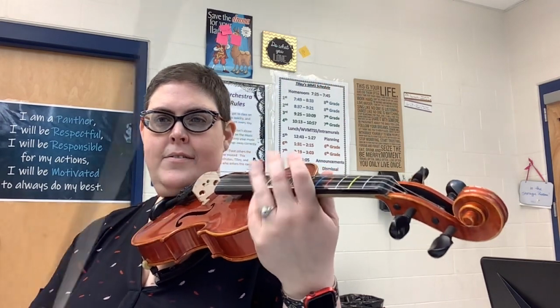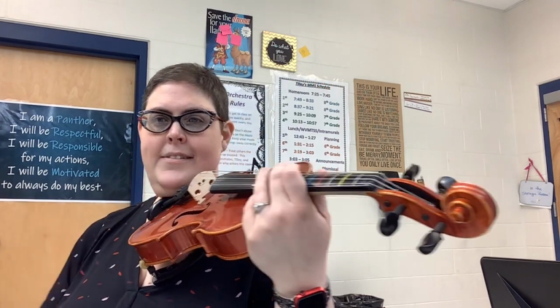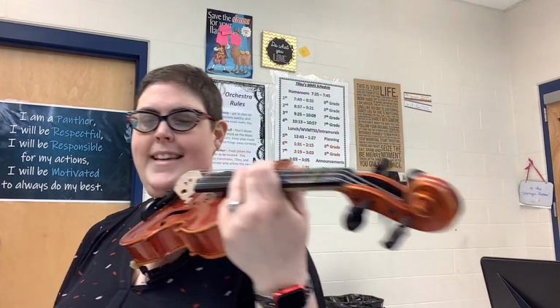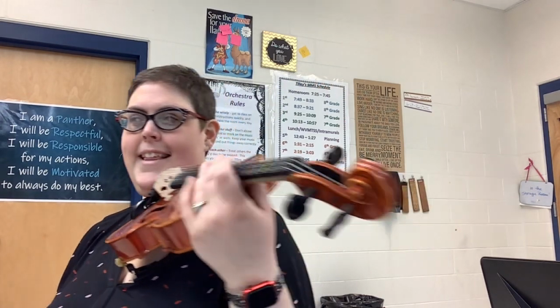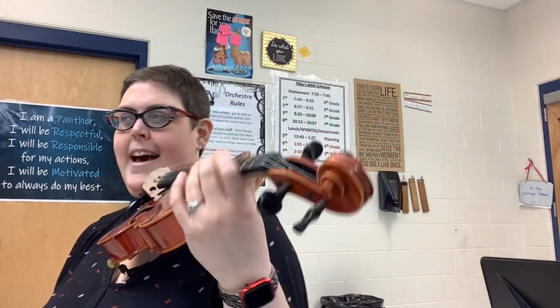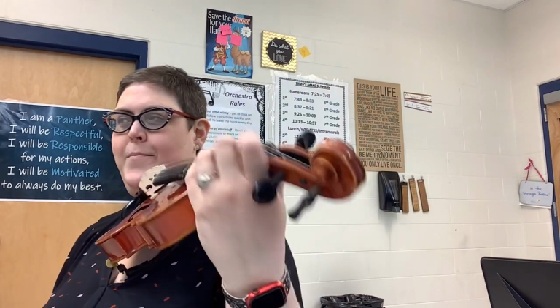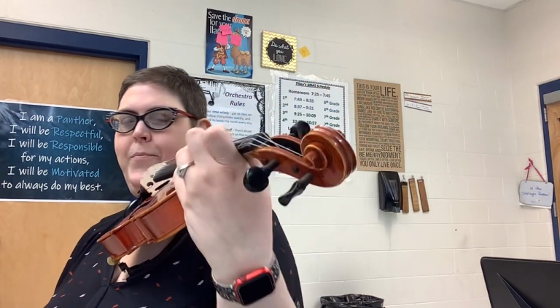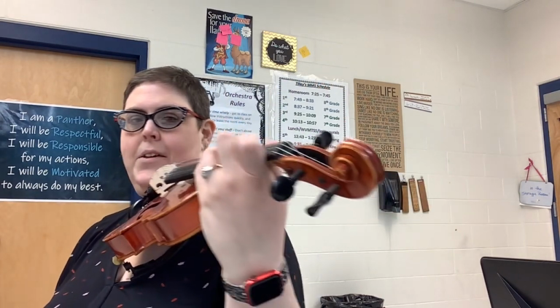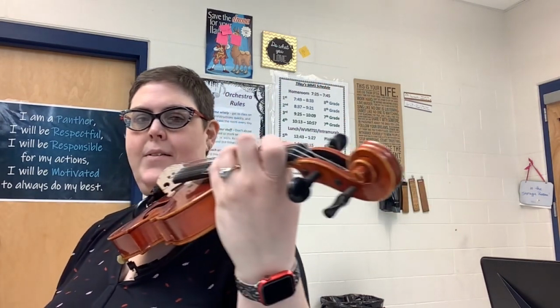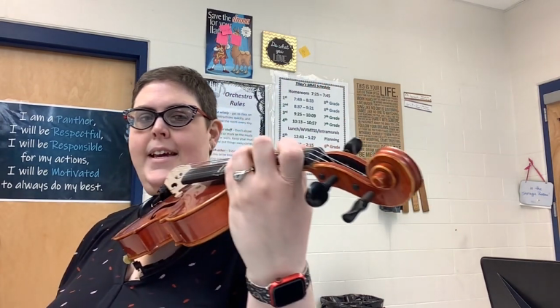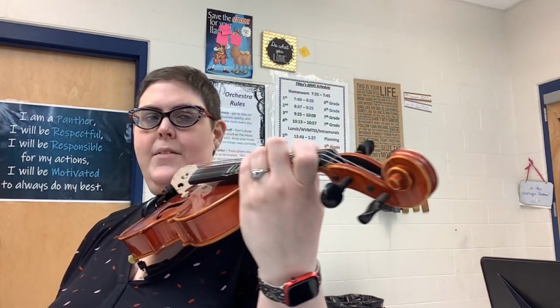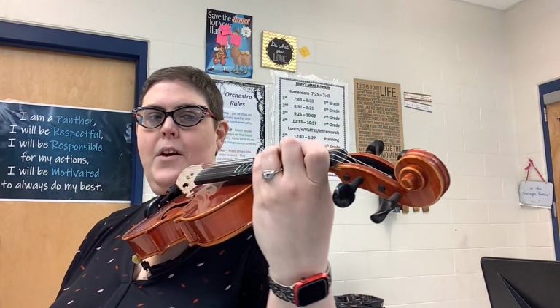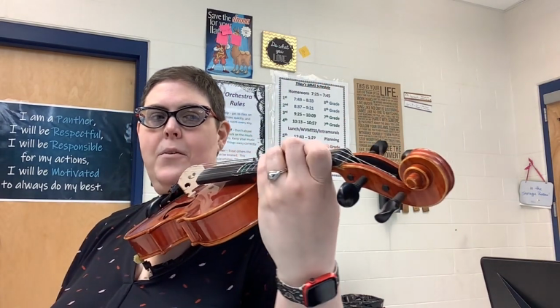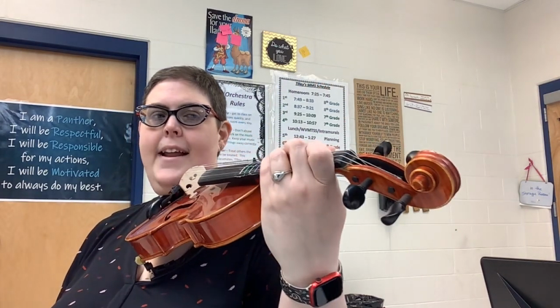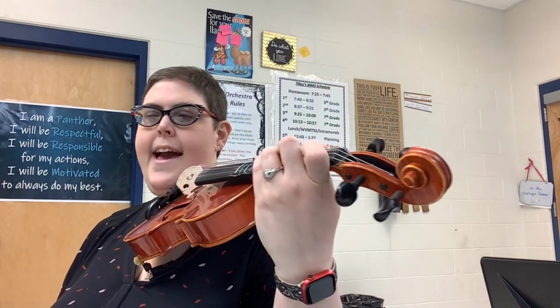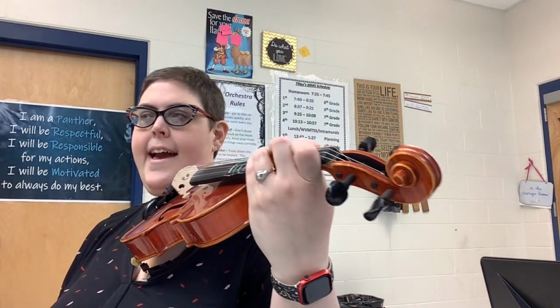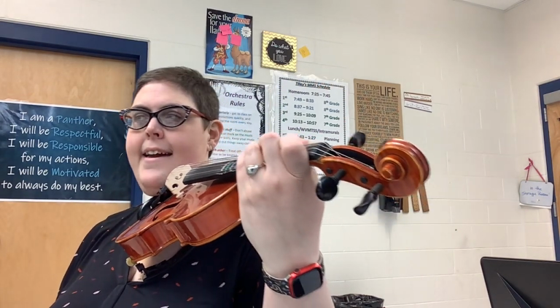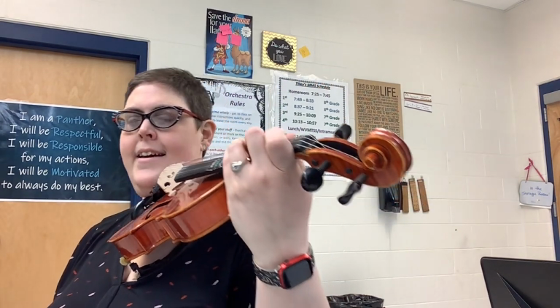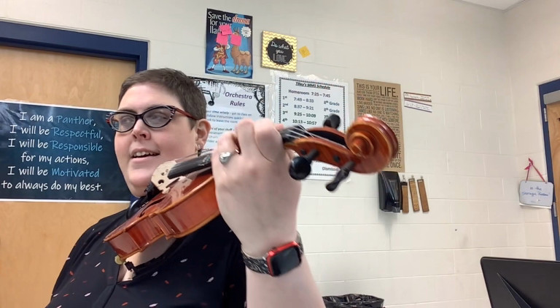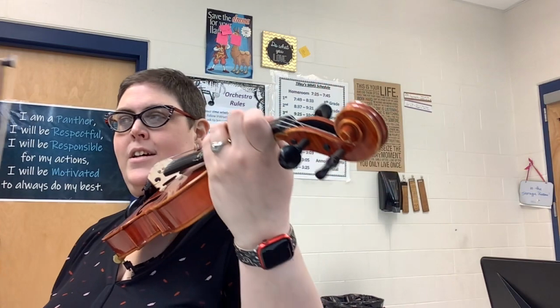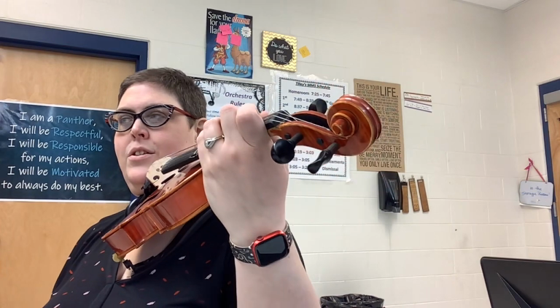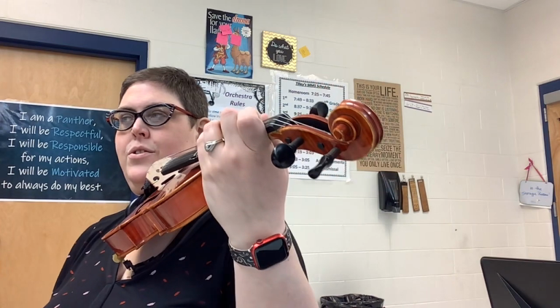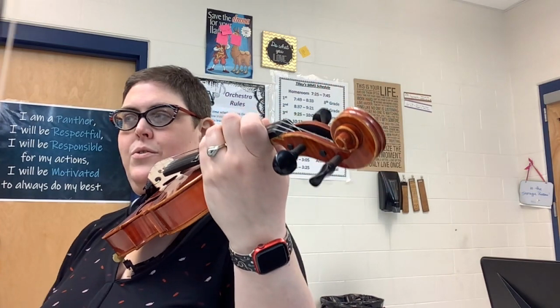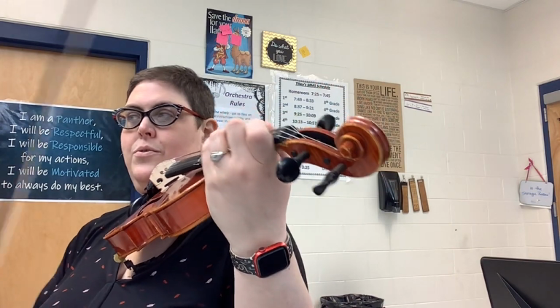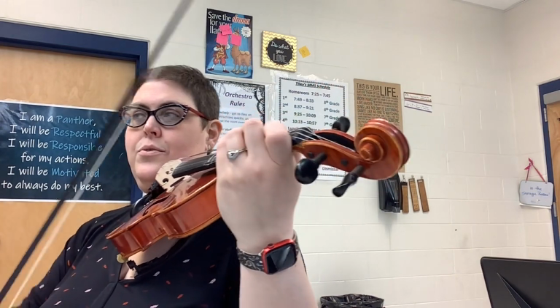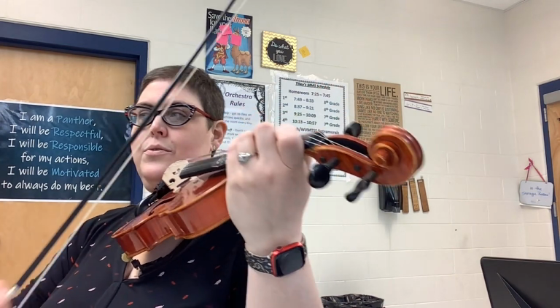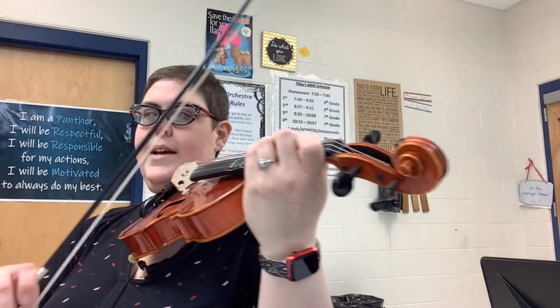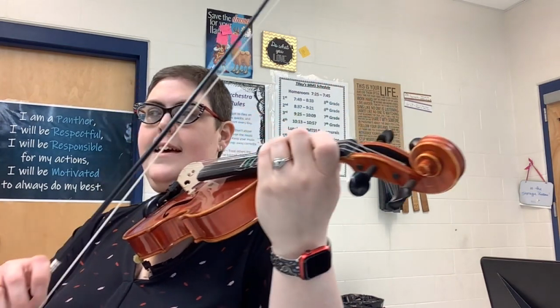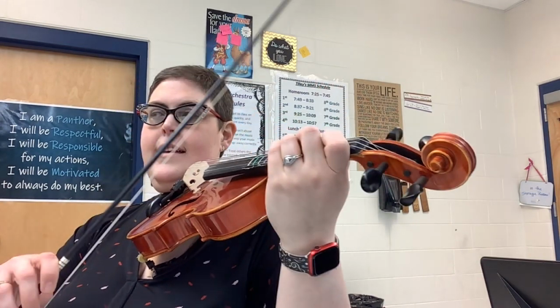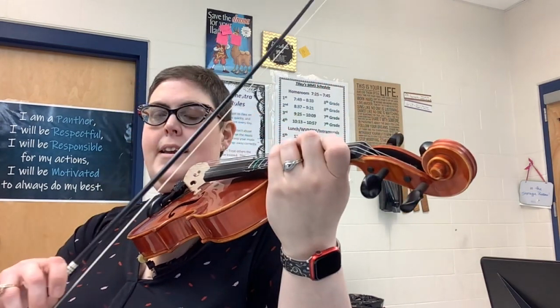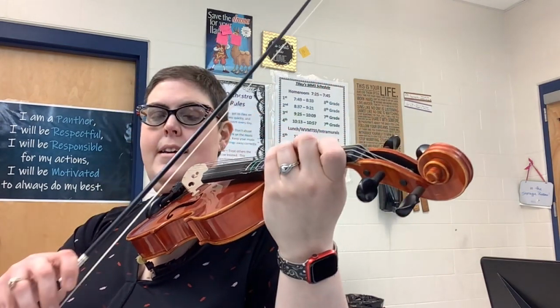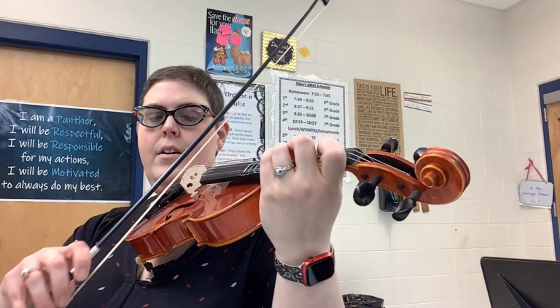Like that. All right, here we go. We're at A. Two. Ready, go.